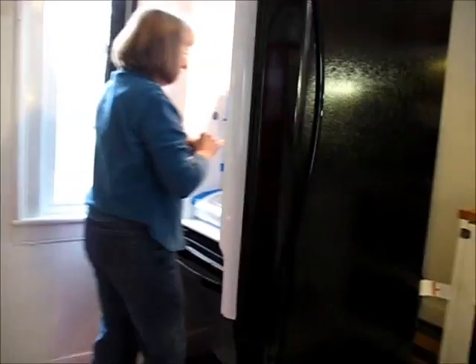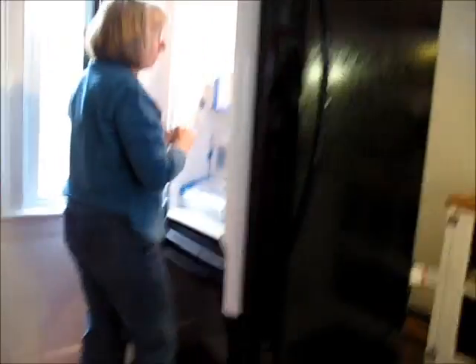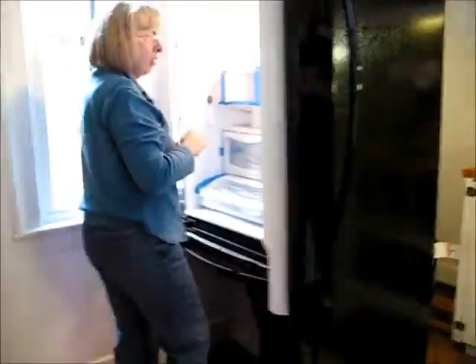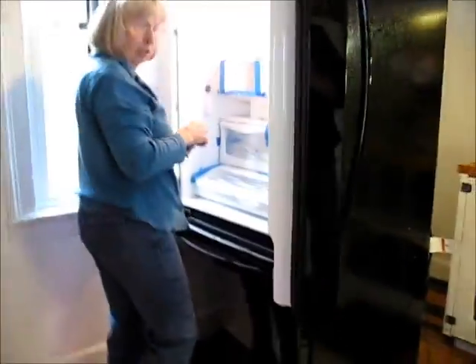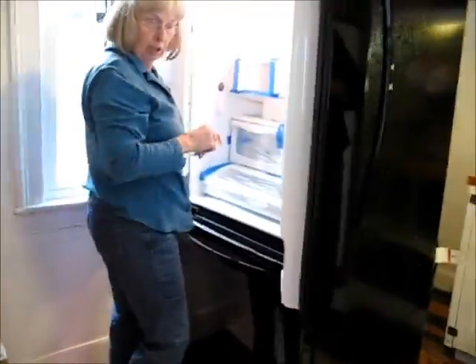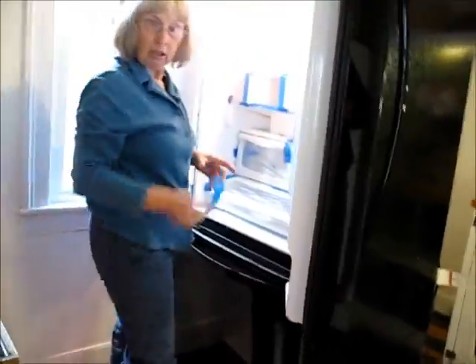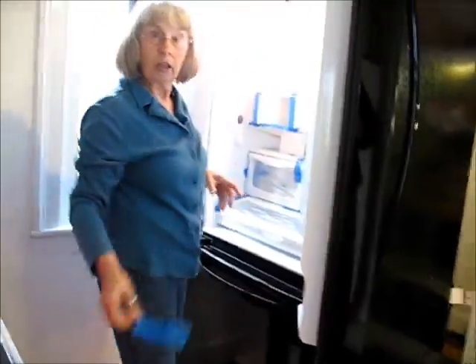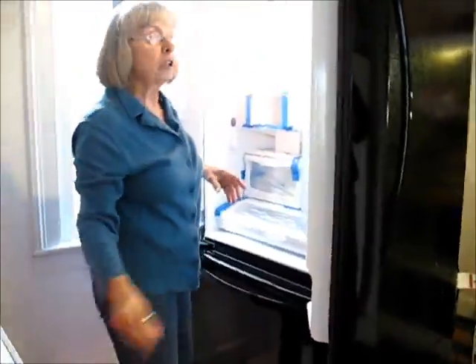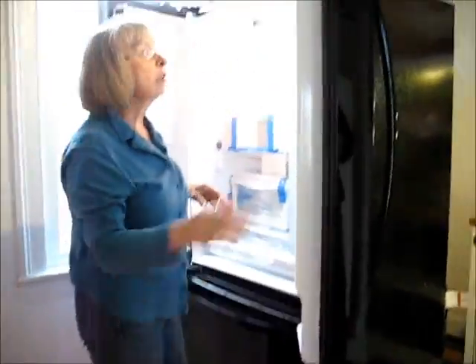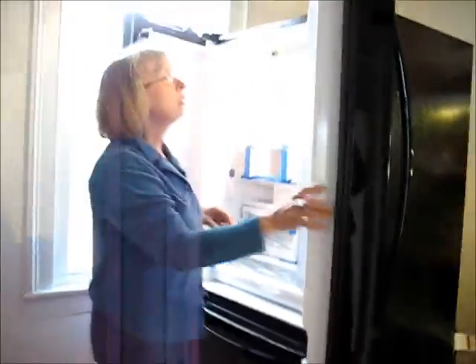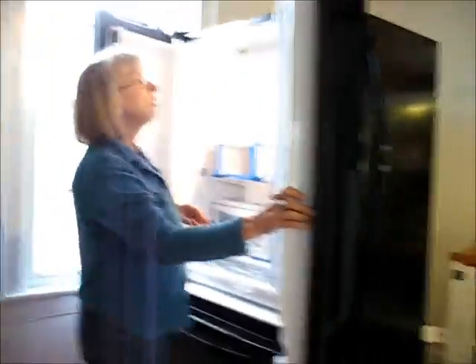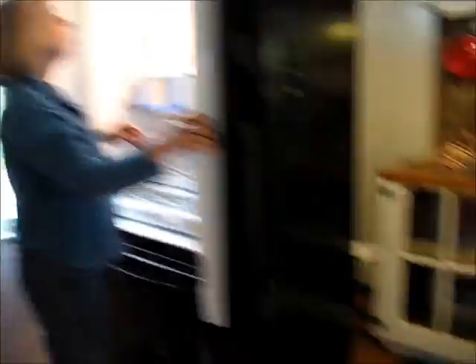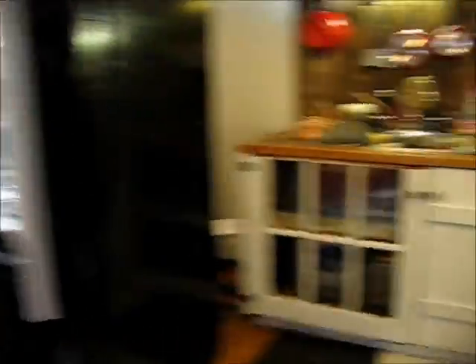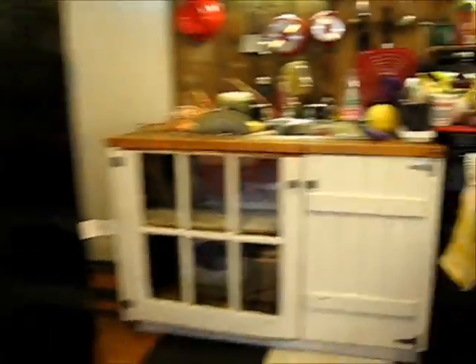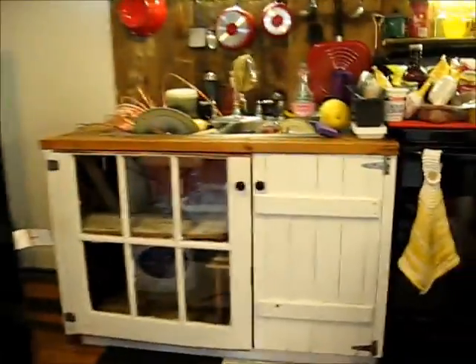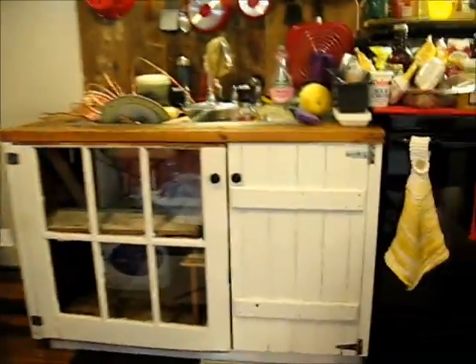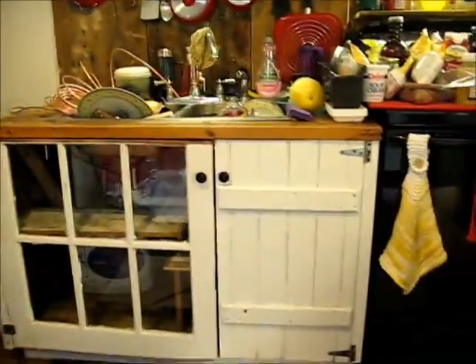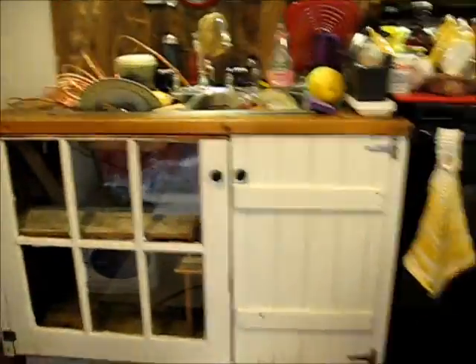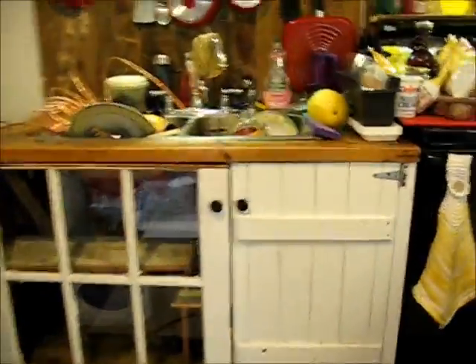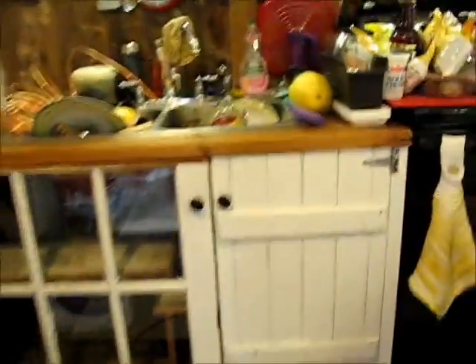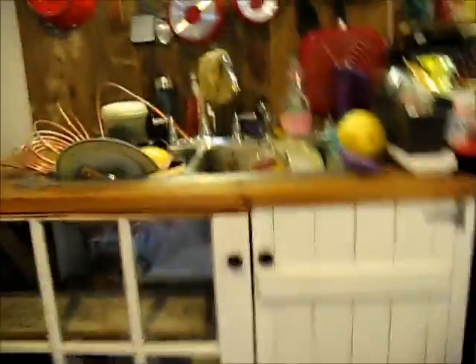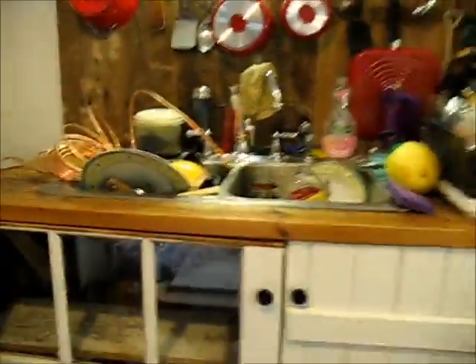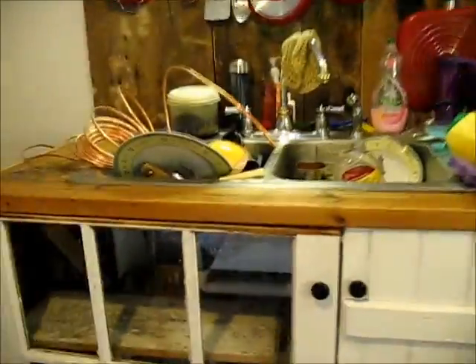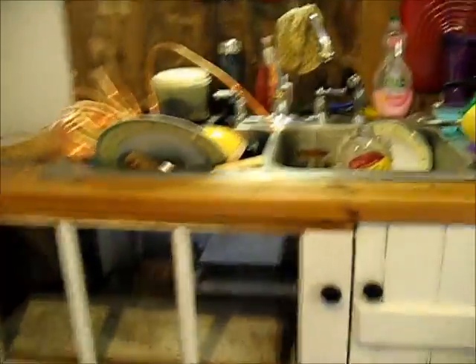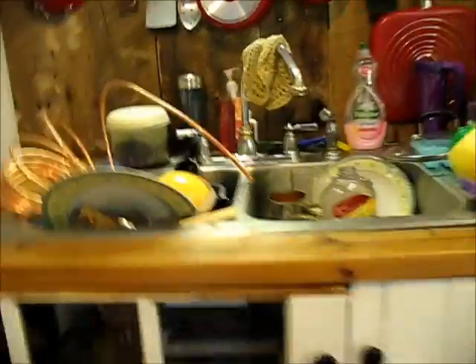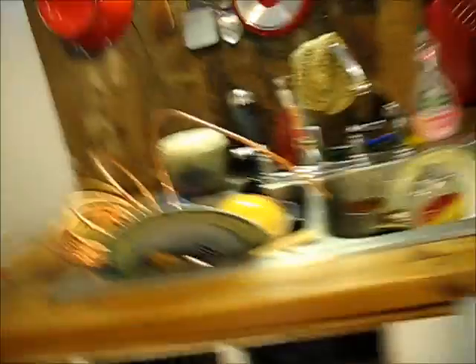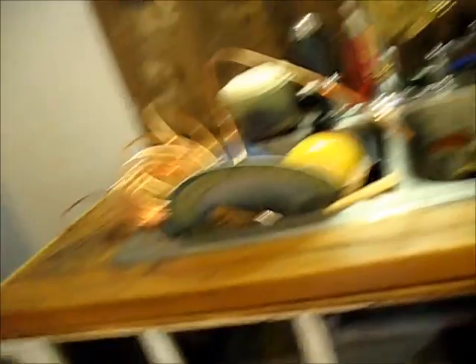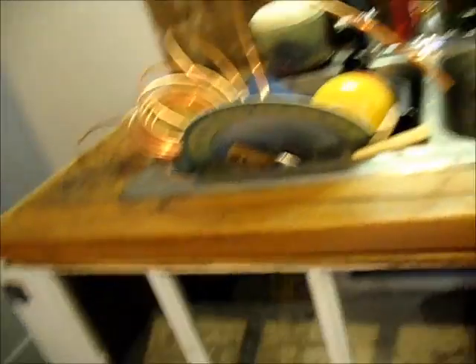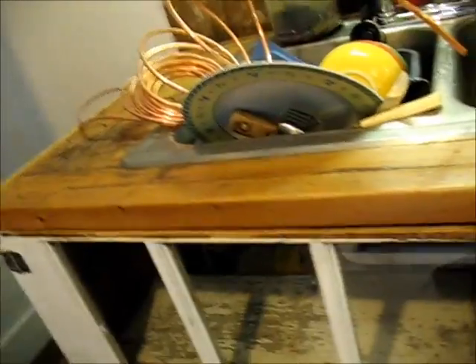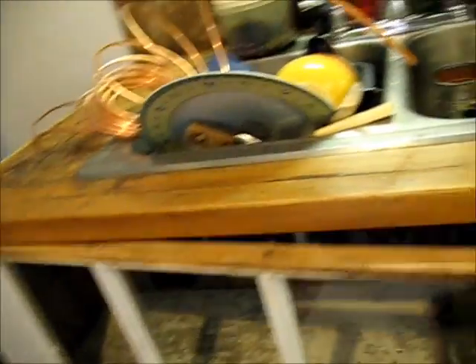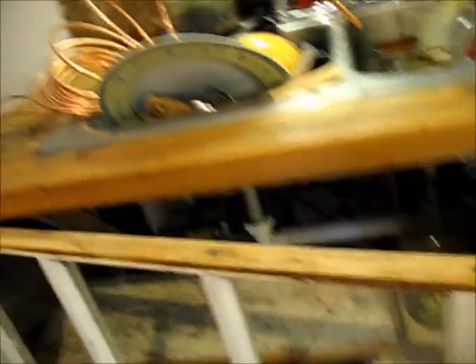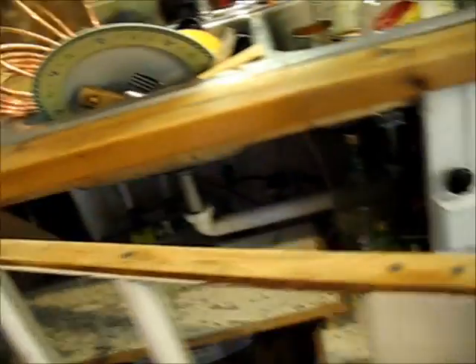Honey Baby is cleaning out the inside and I'm hooking up the ice maker. I never had an ice maker before — well, my mom and dad had one but I never did.